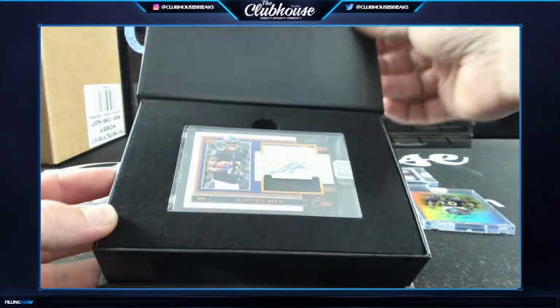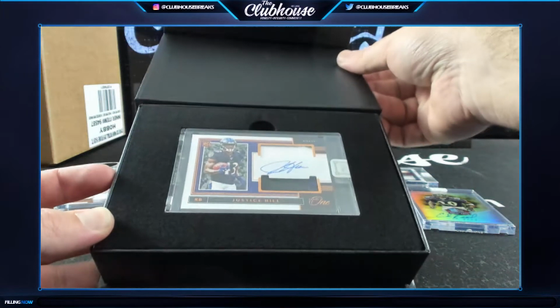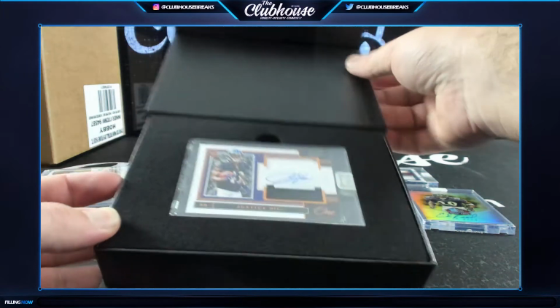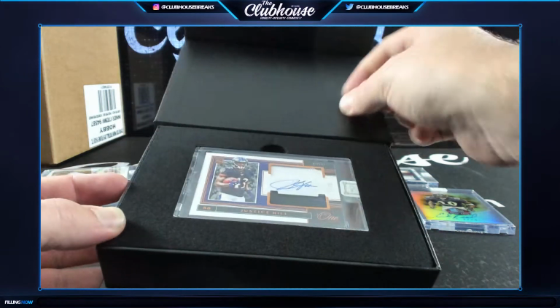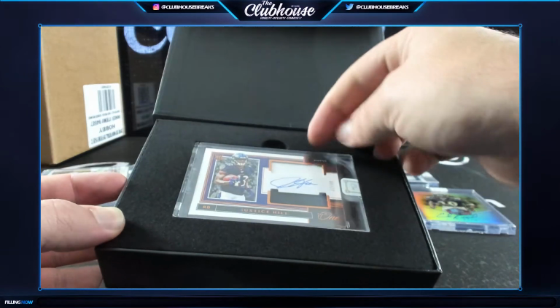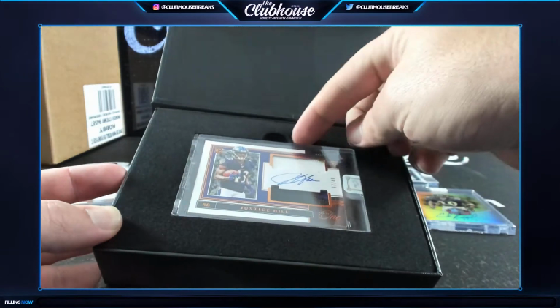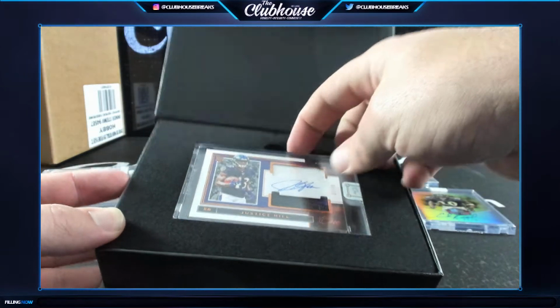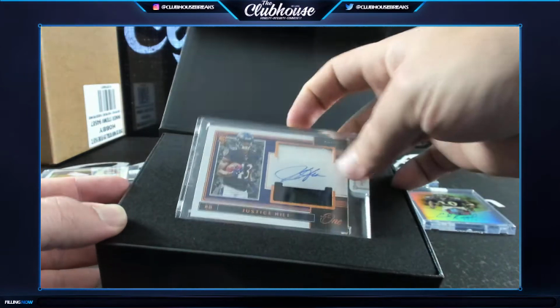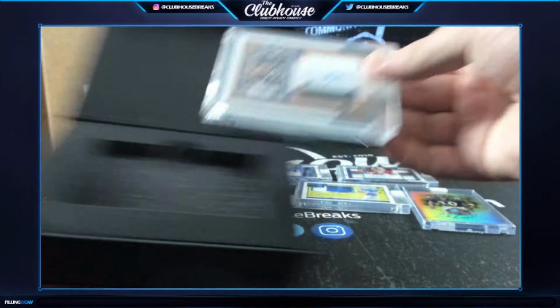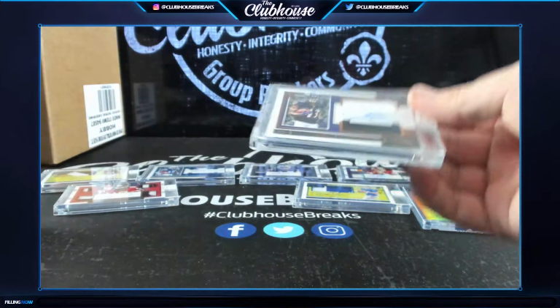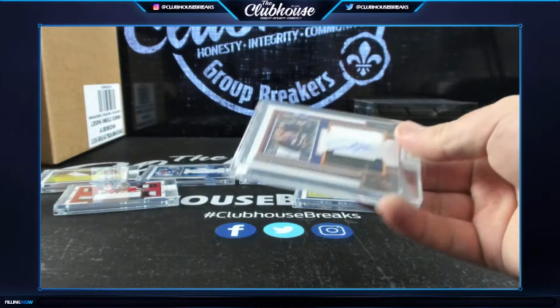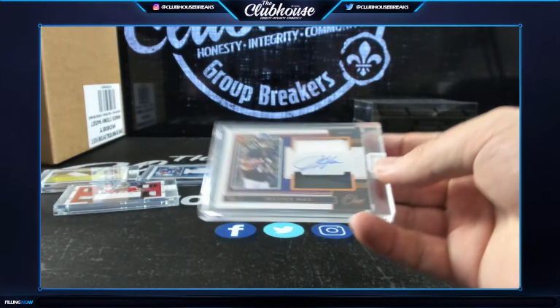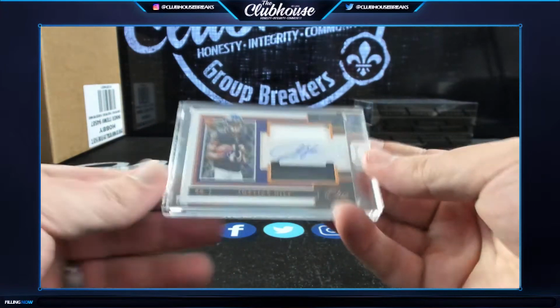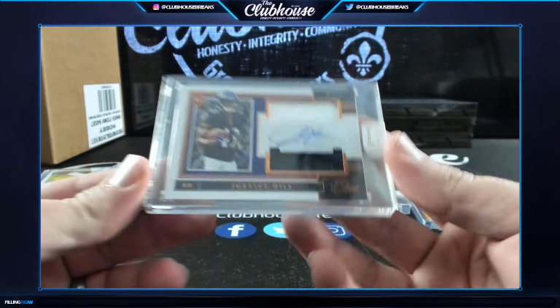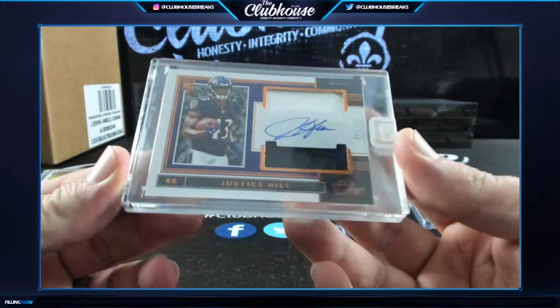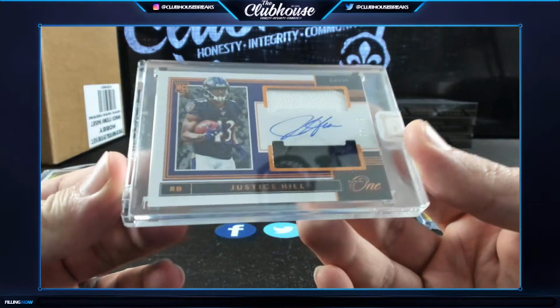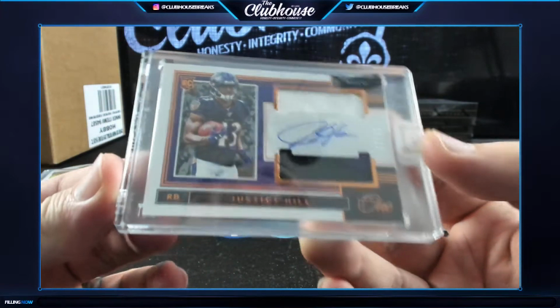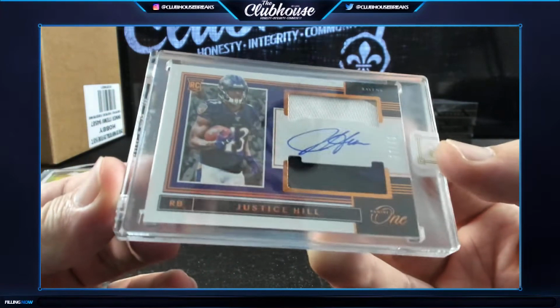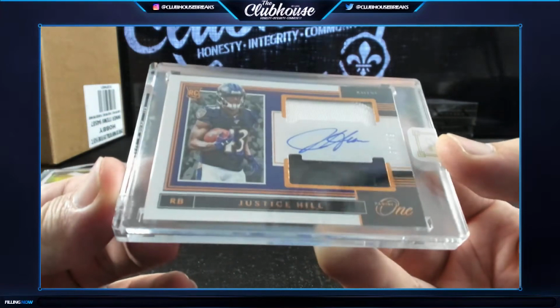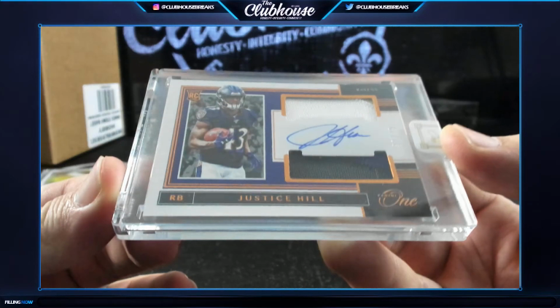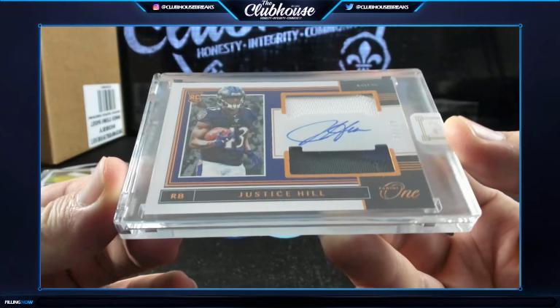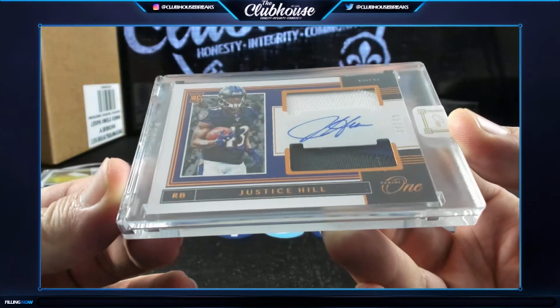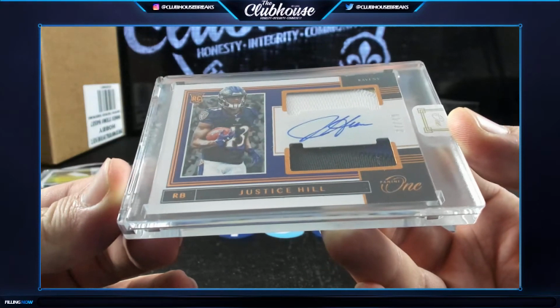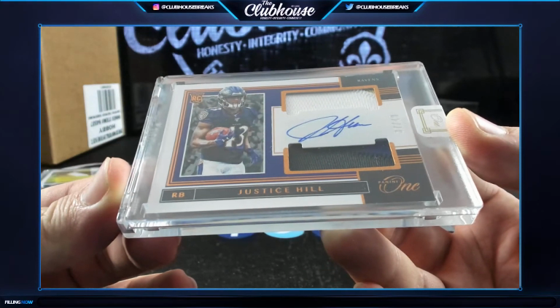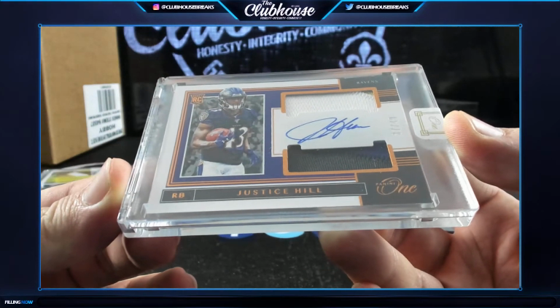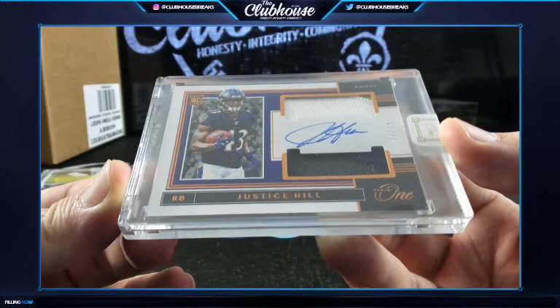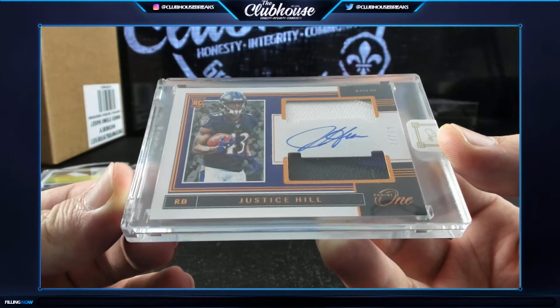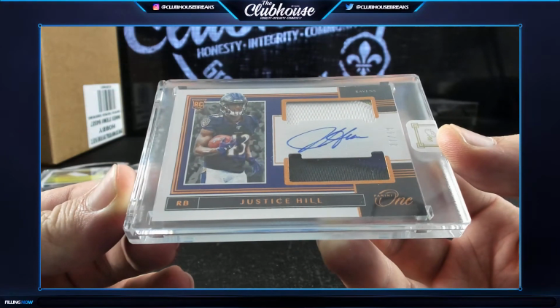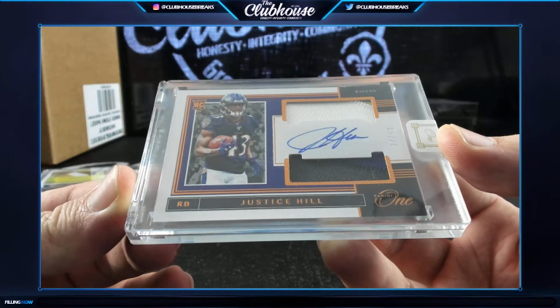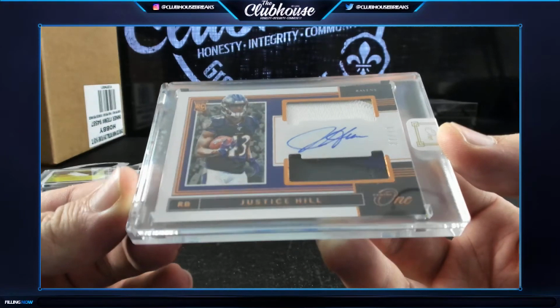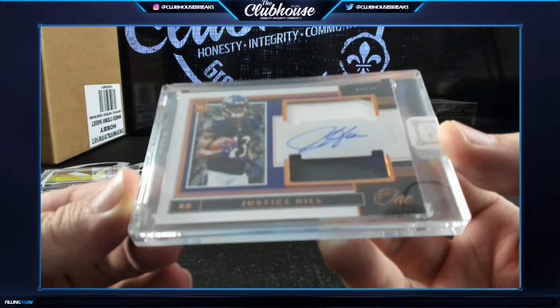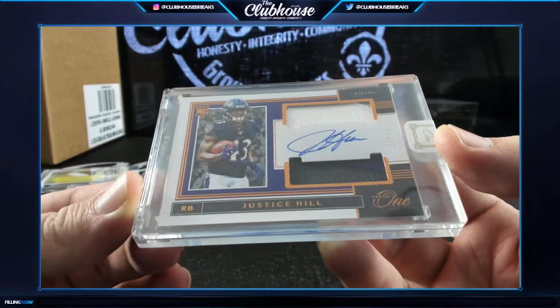Justice Hill to /49, rookie dual patch auto for Baltimore. Baltimore double dipped, Redskins double dipped.